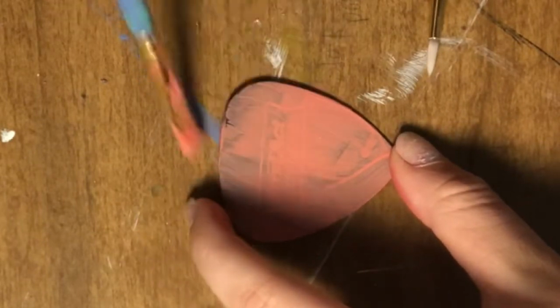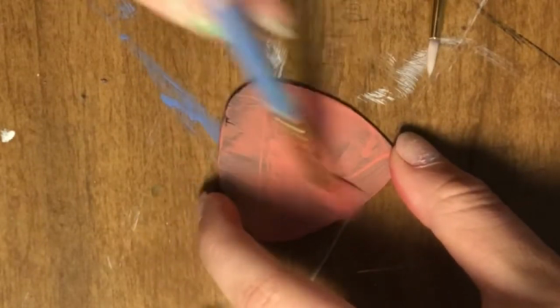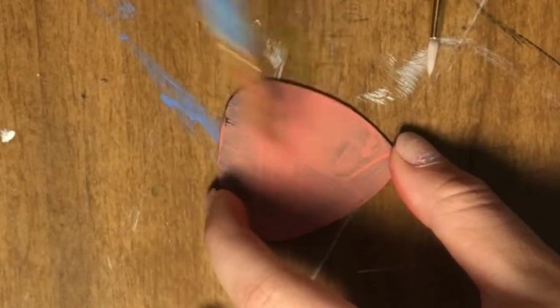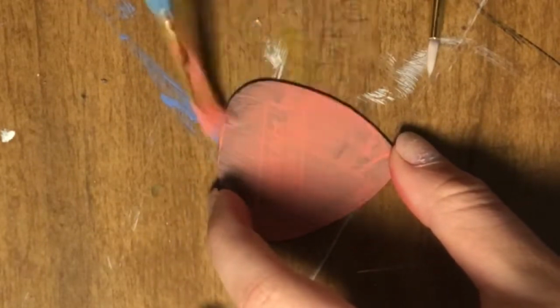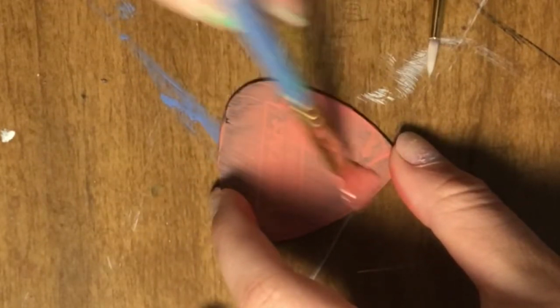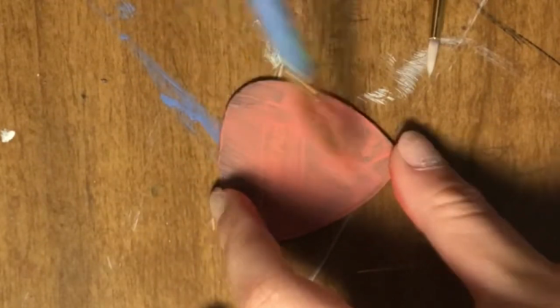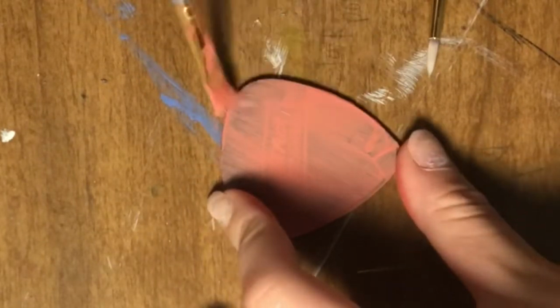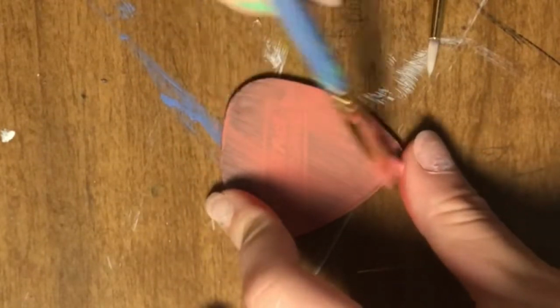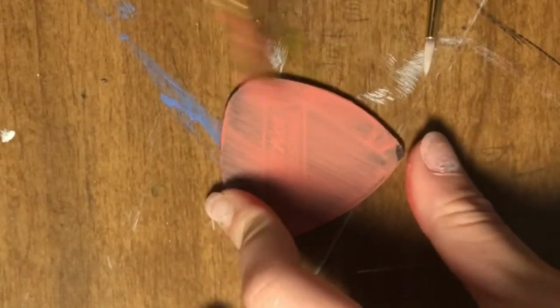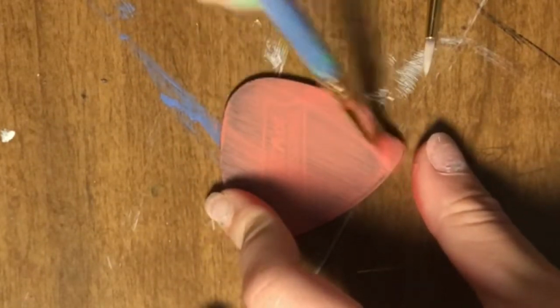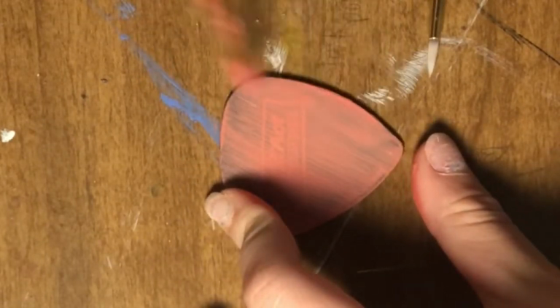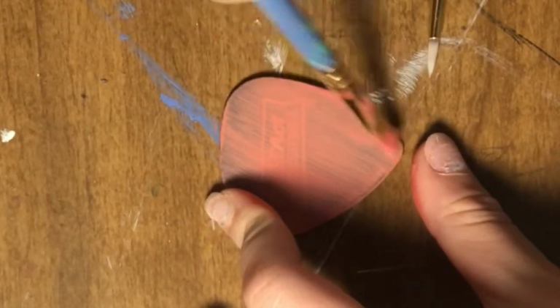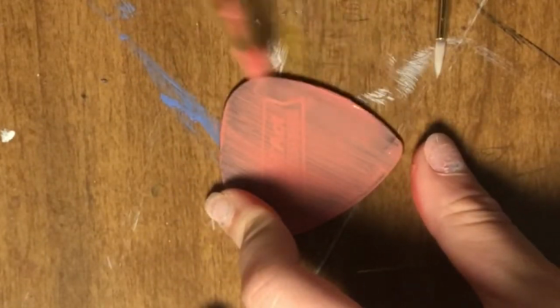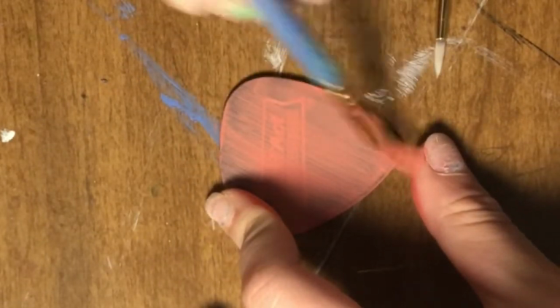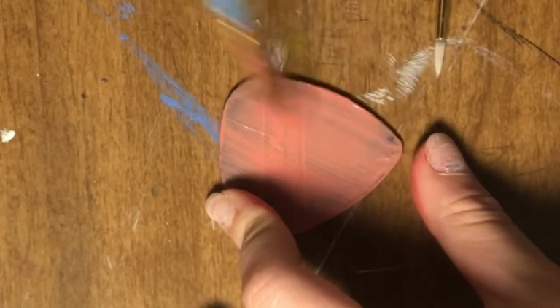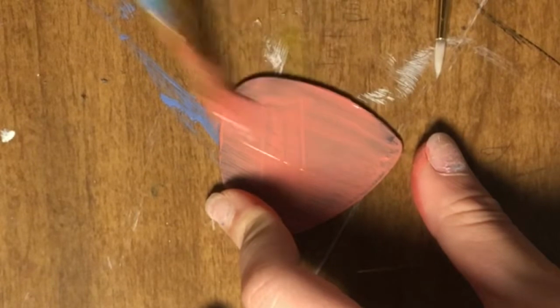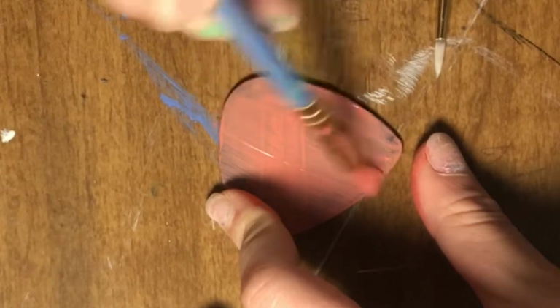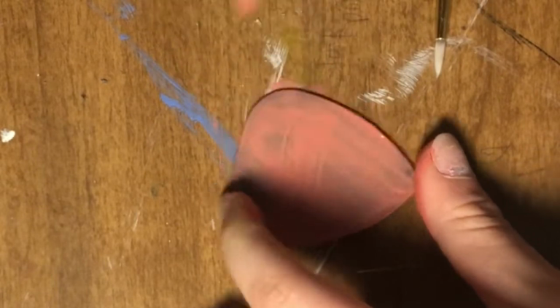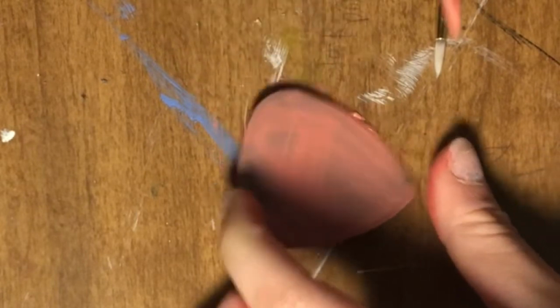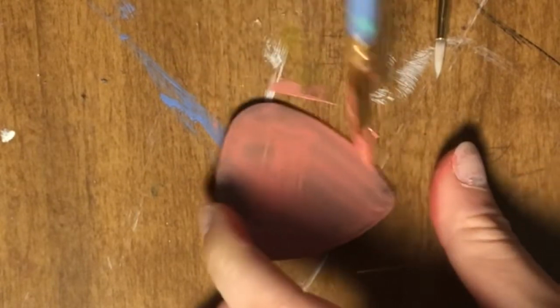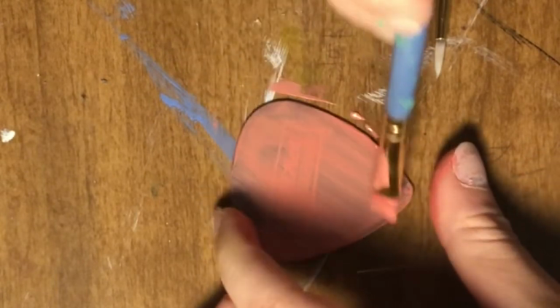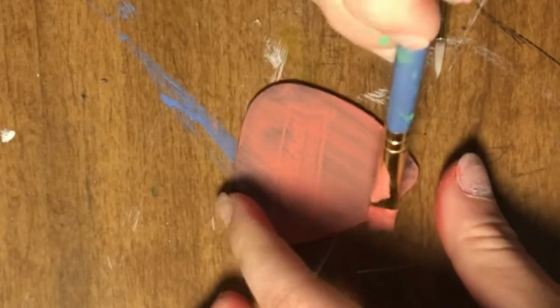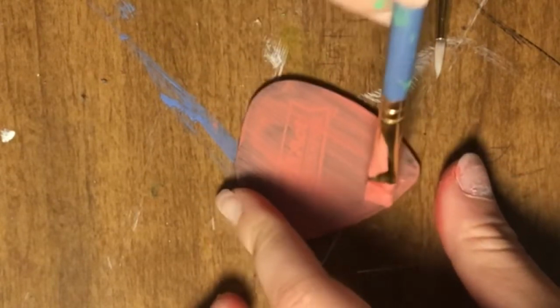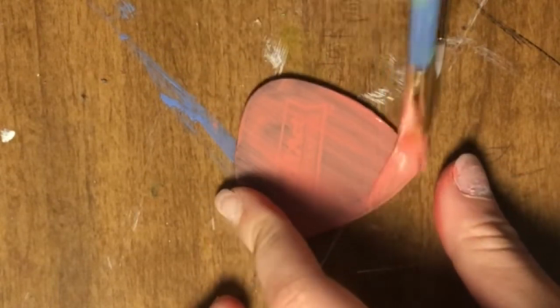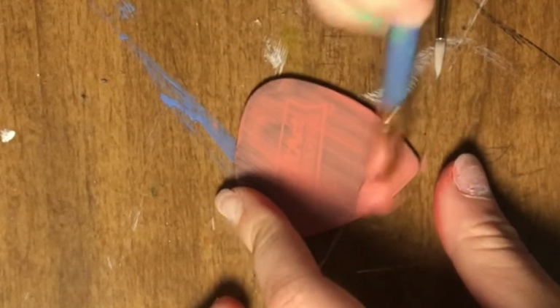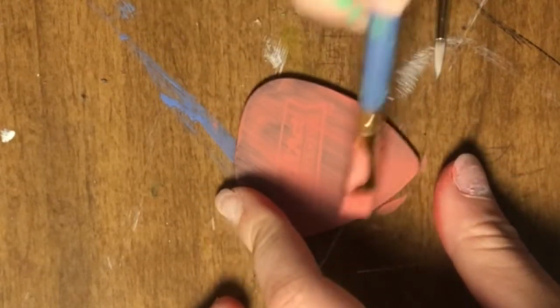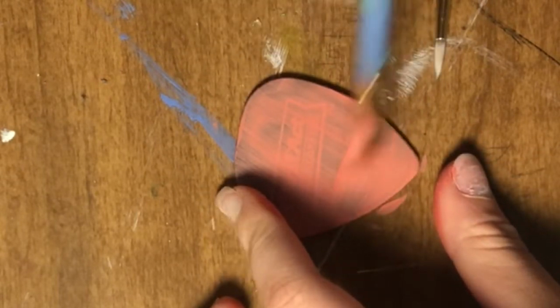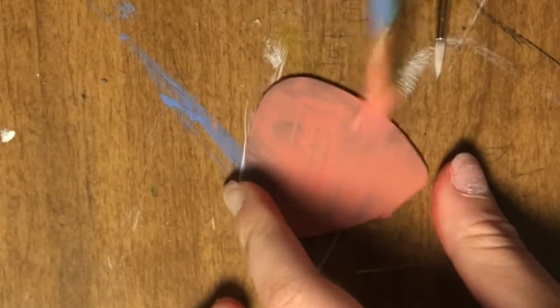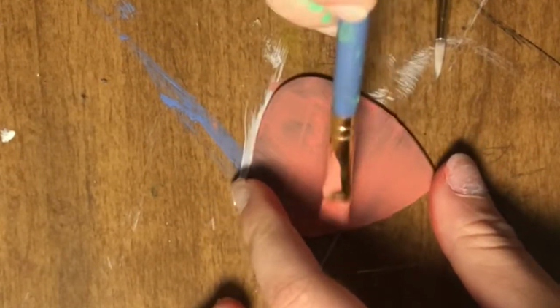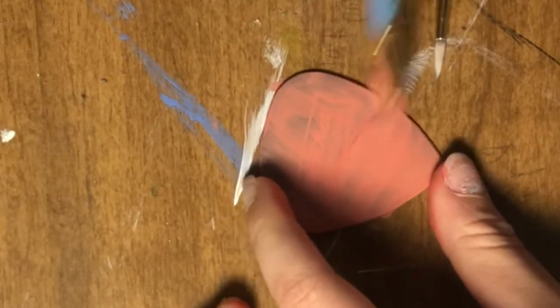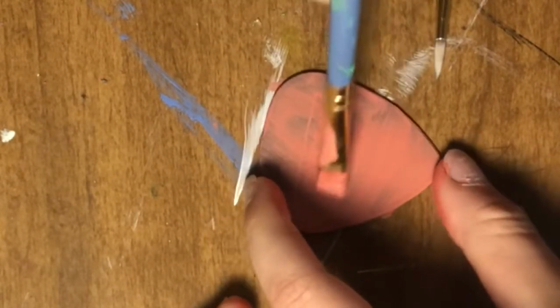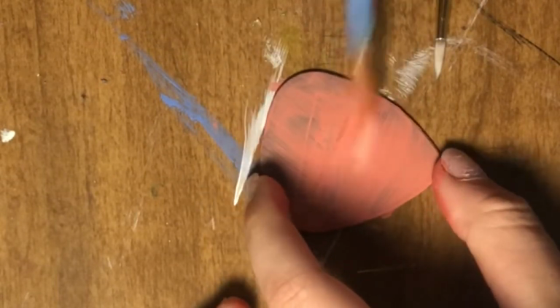It does need to look even because I need to do two layers to make it opaque and to cover up the logo.